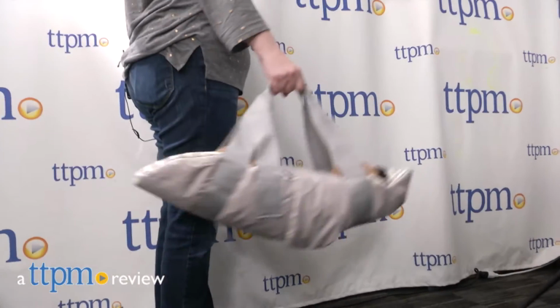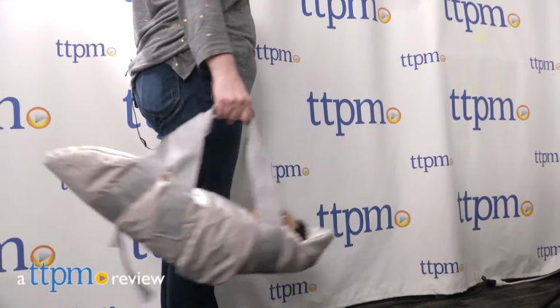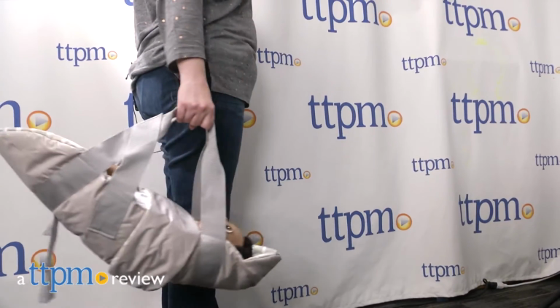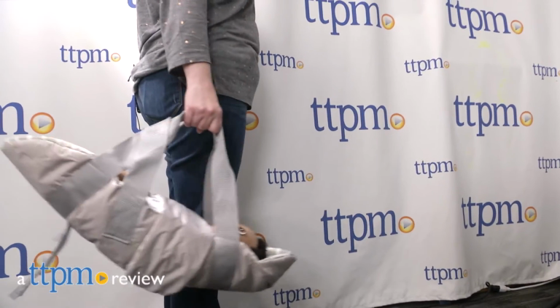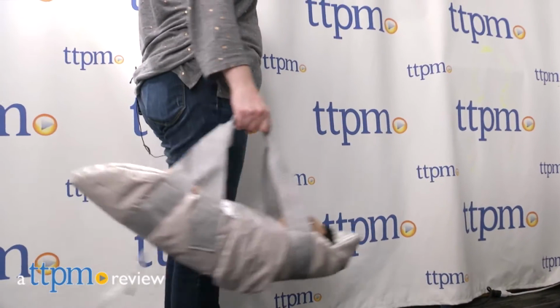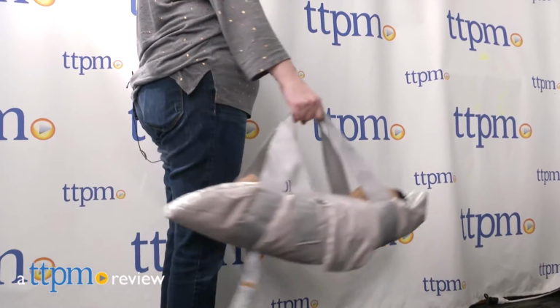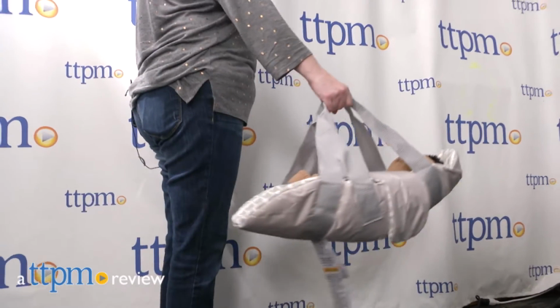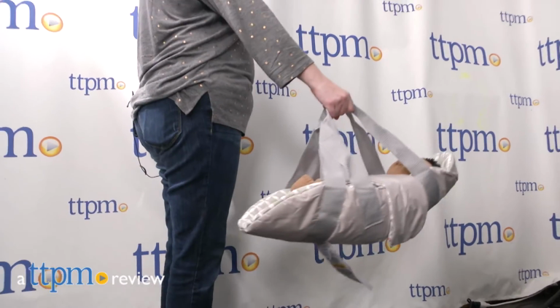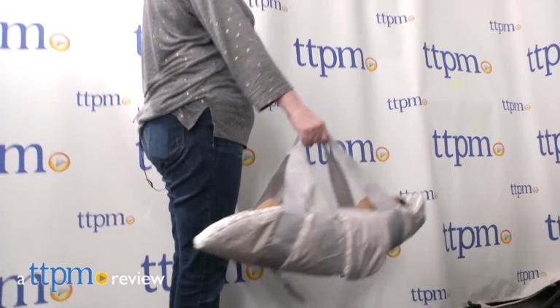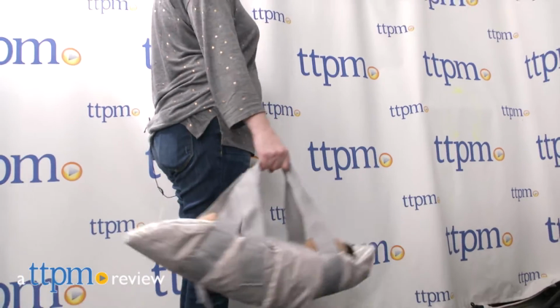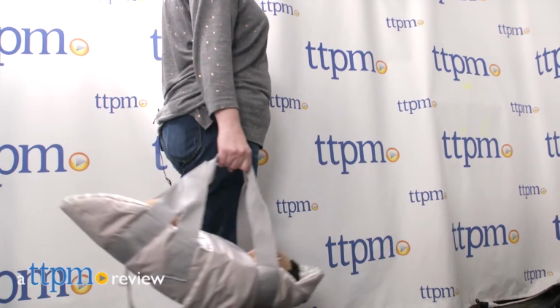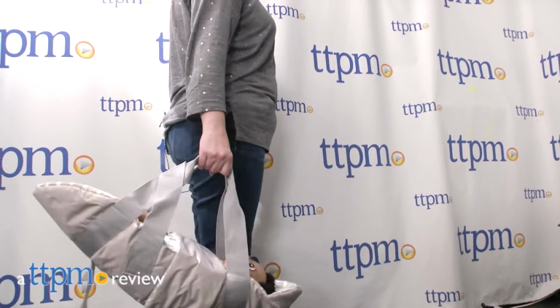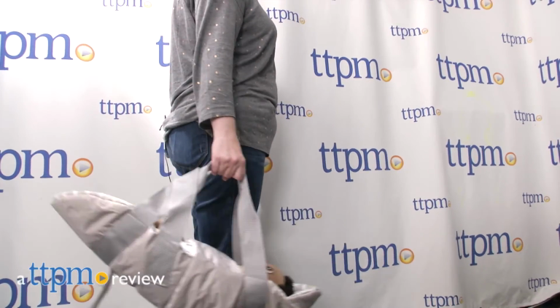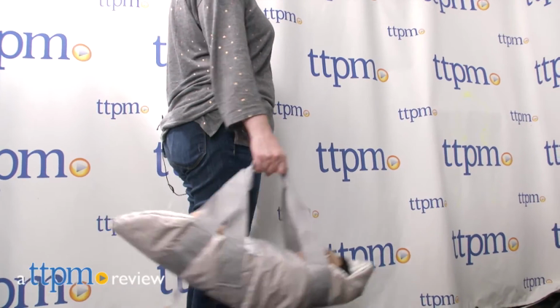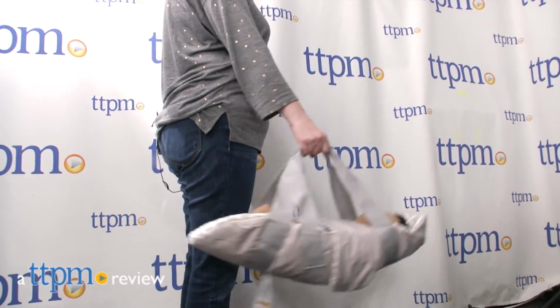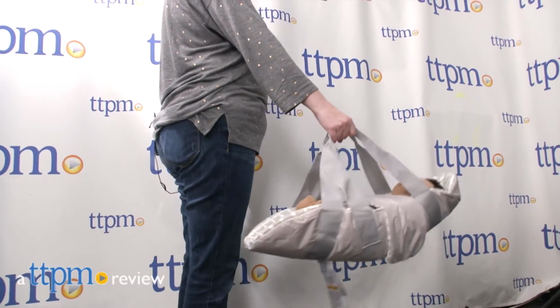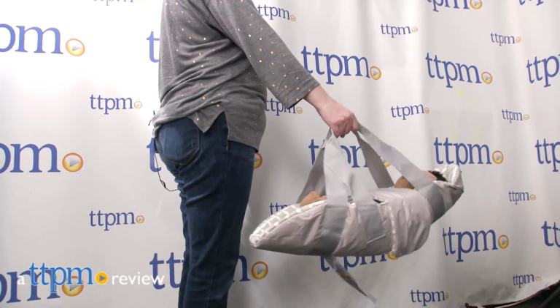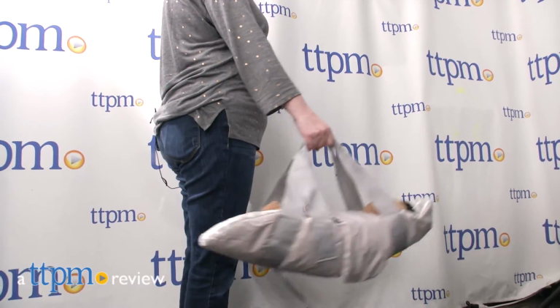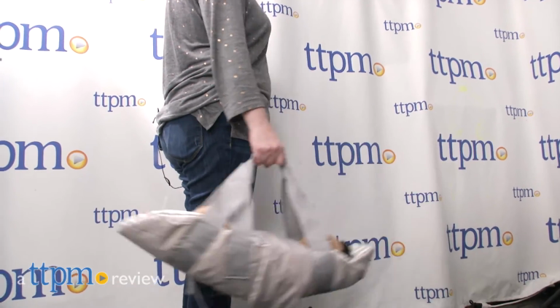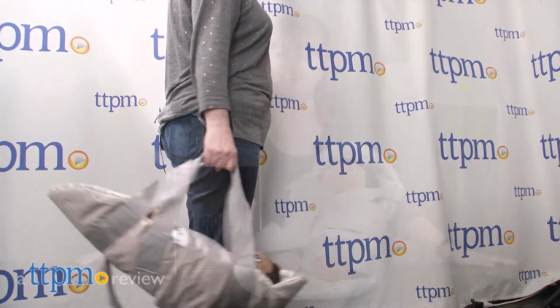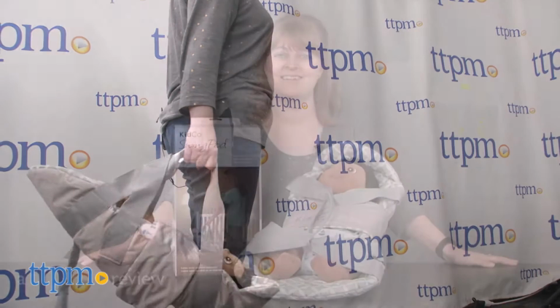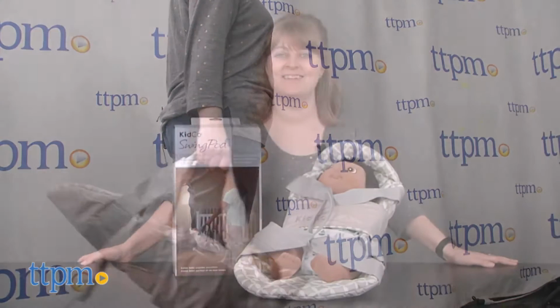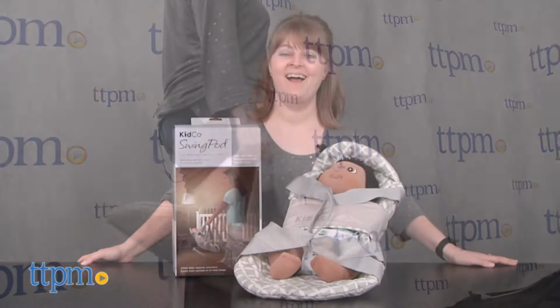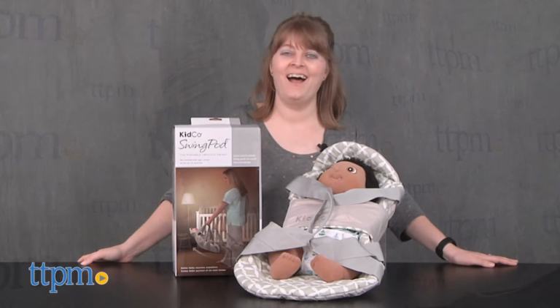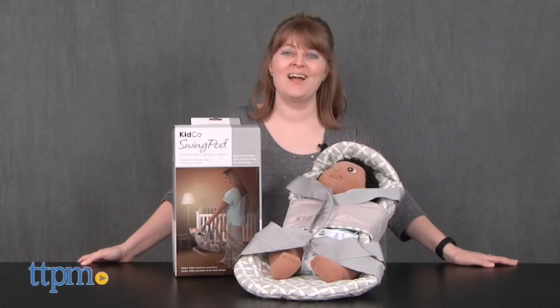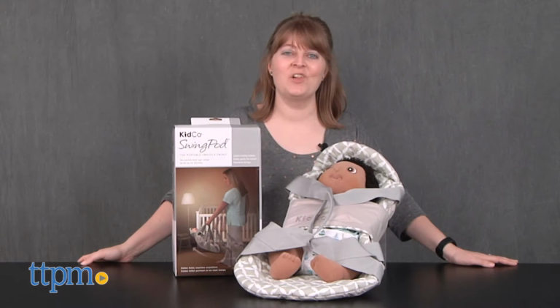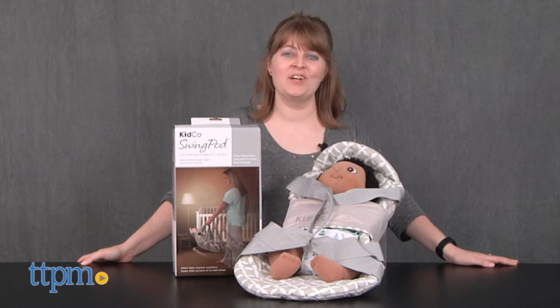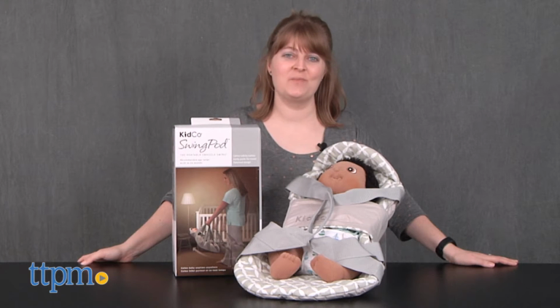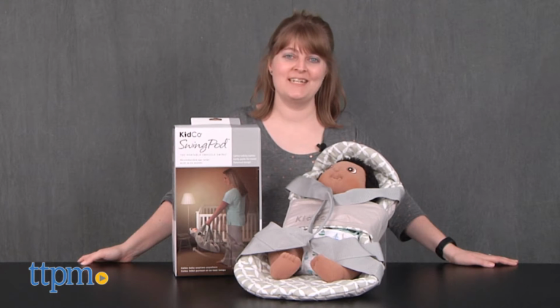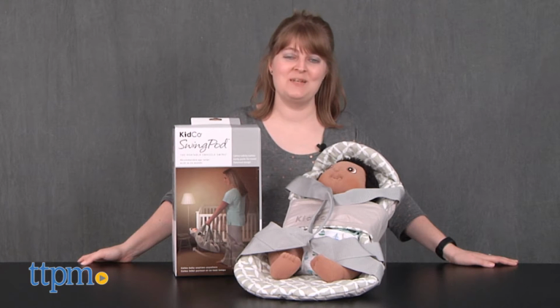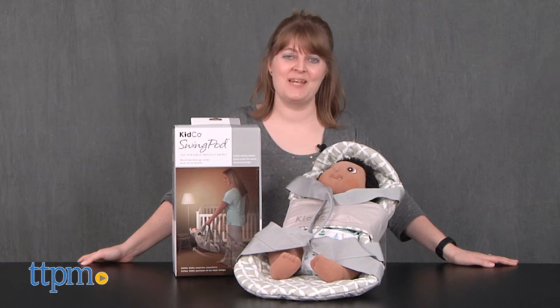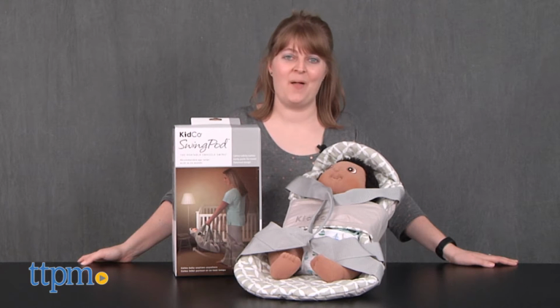There are two things that babies love: swaddling and swinging. Hi, I'm Laurie from TTPM.